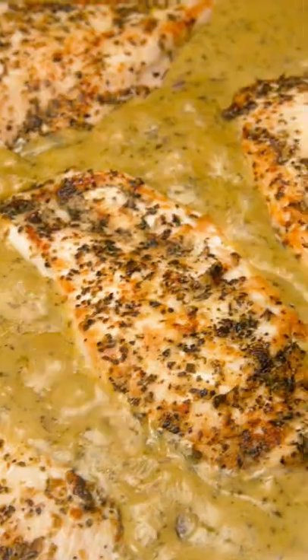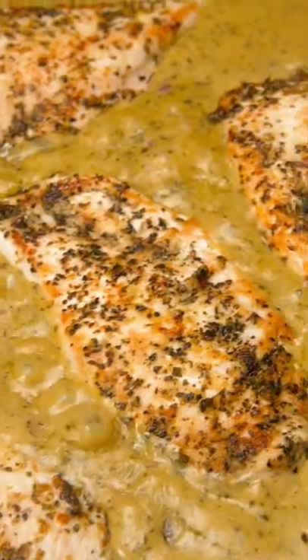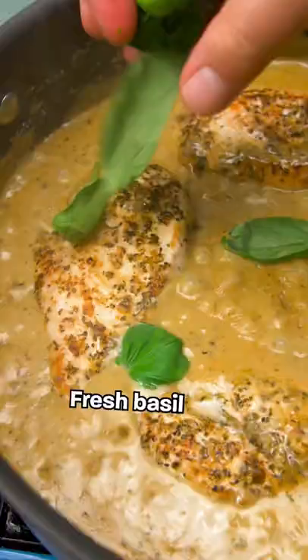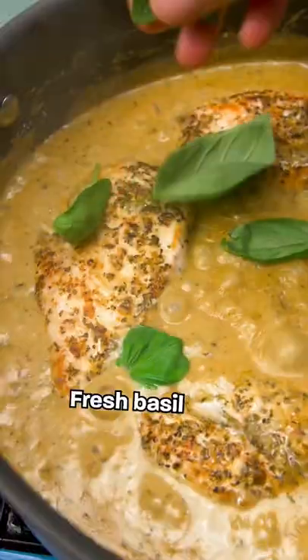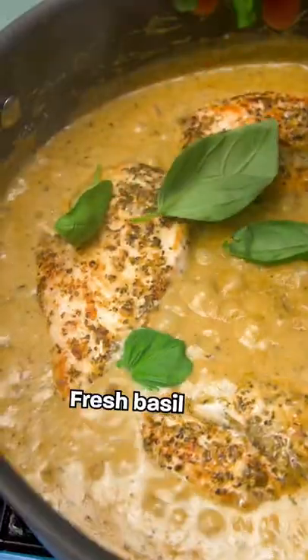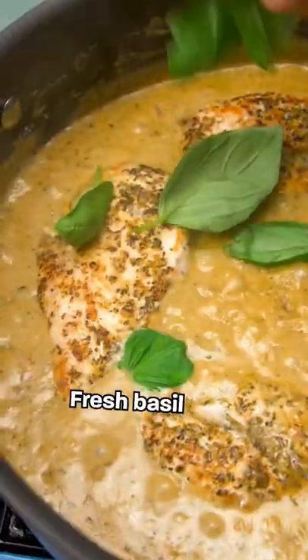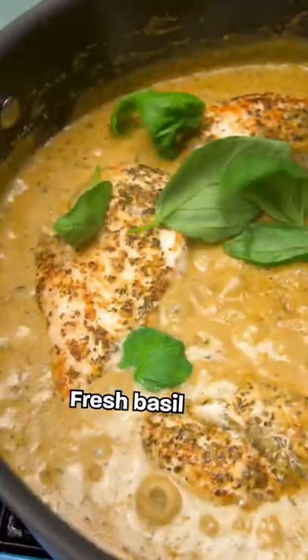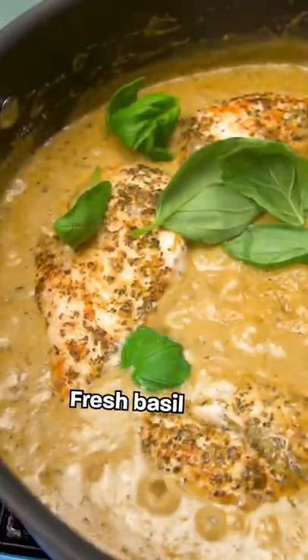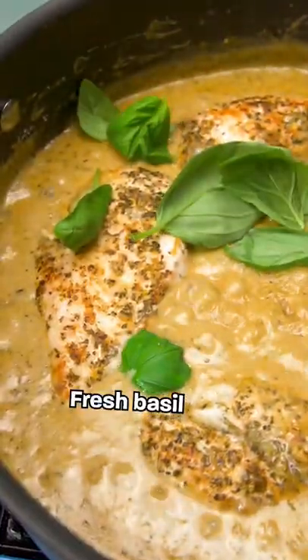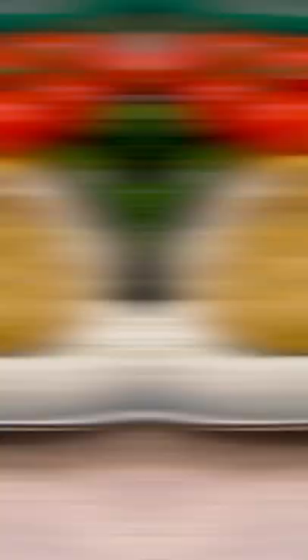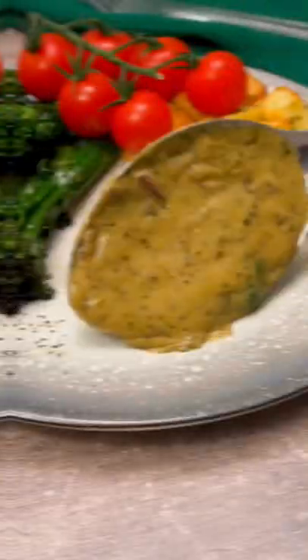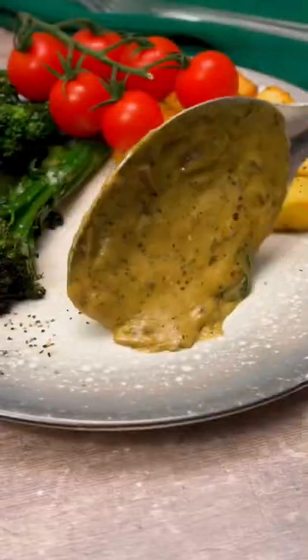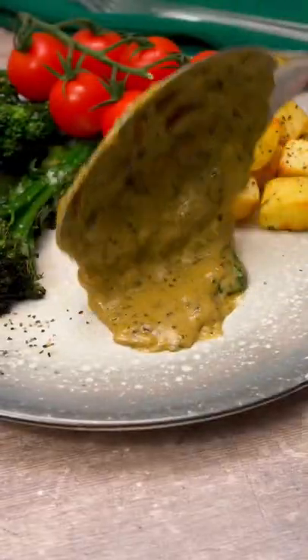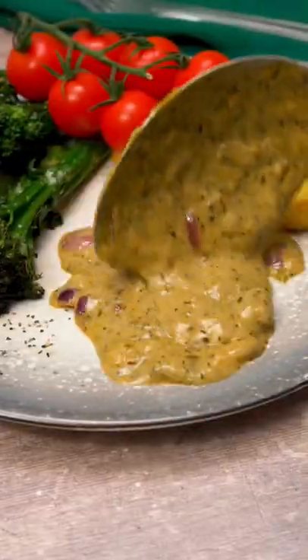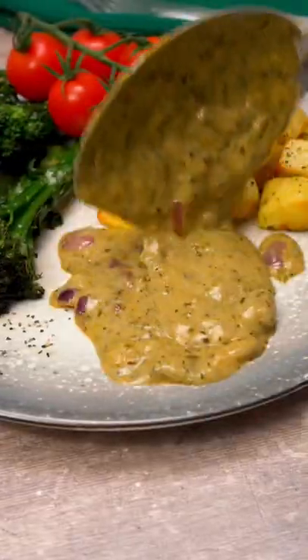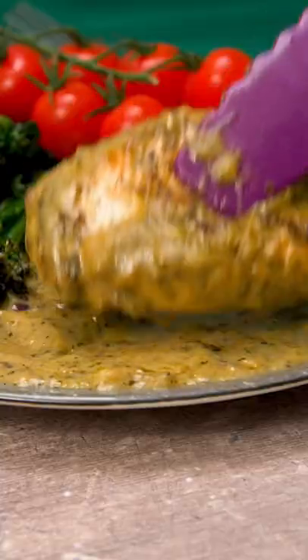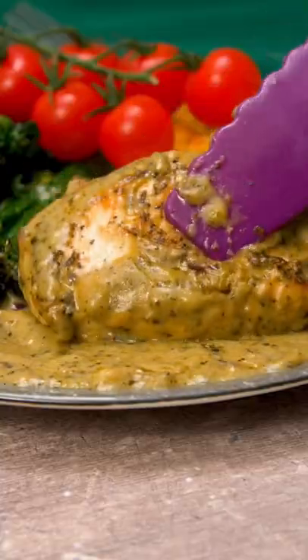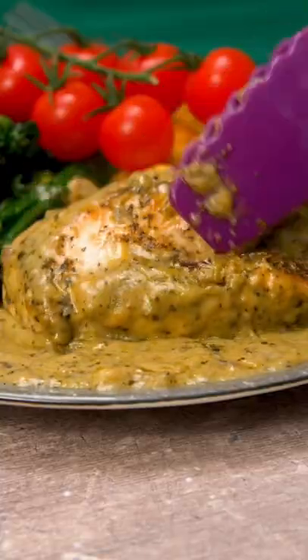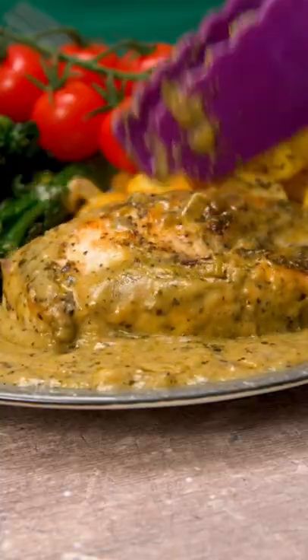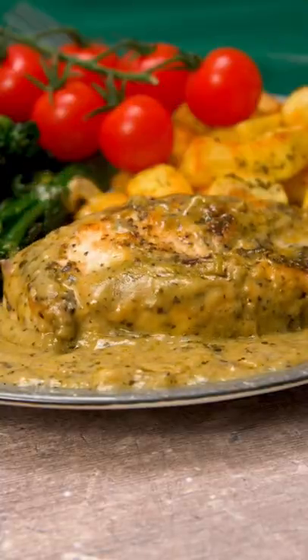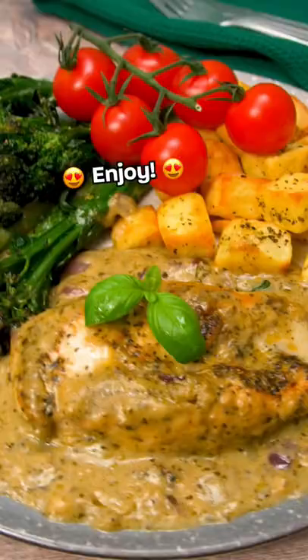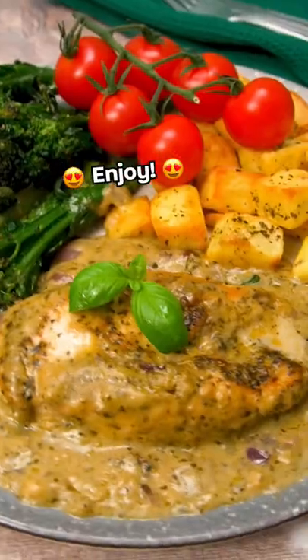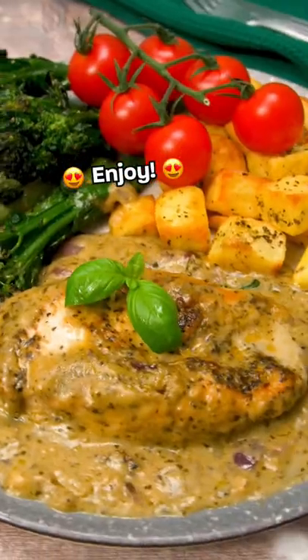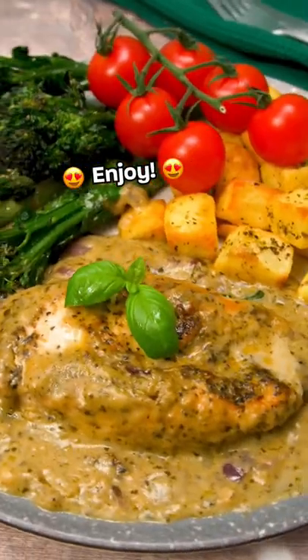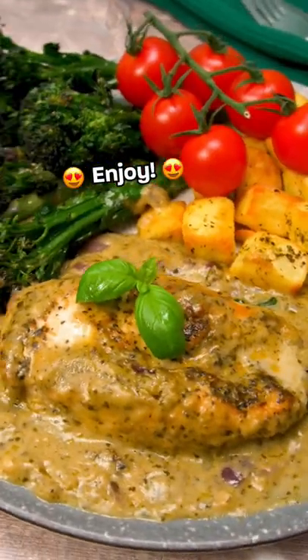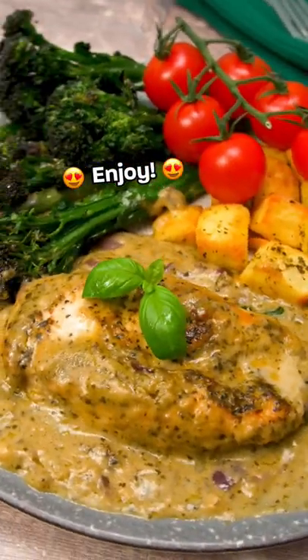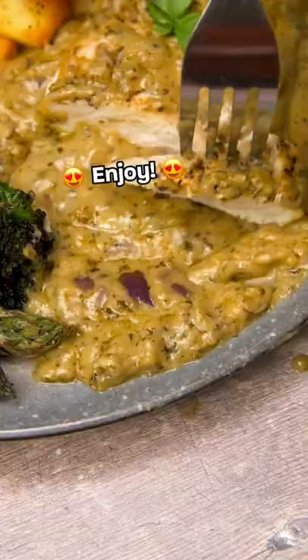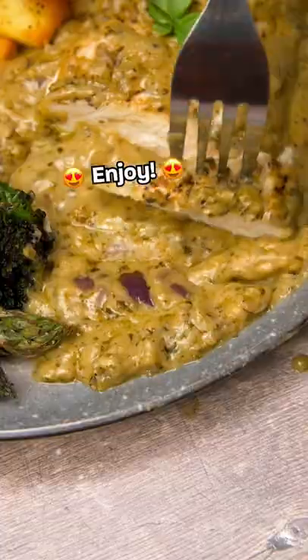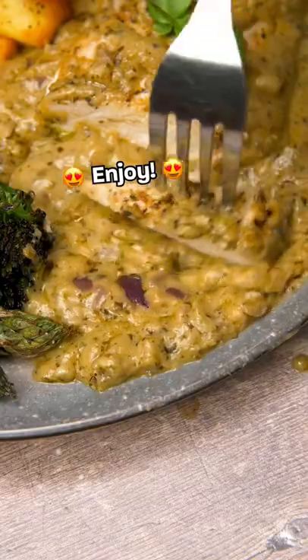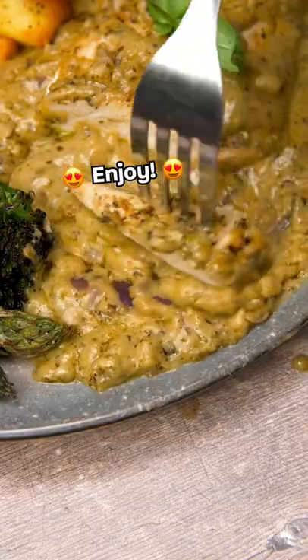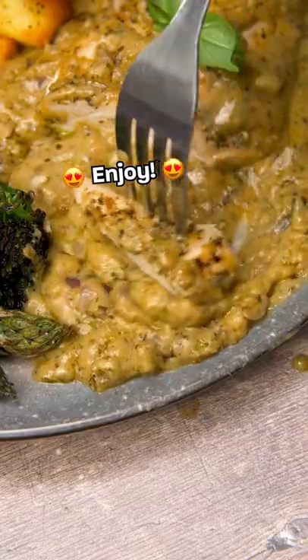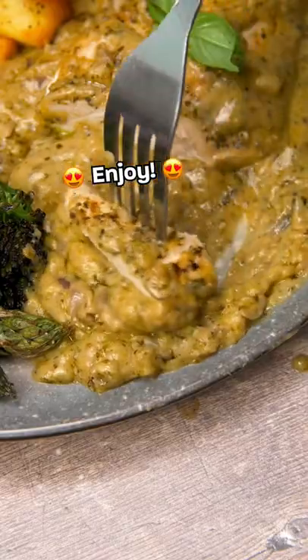Scatter over some fresh basil to serve. Look how creamy this bad boy is. This one will definitely become a weeknight fave.